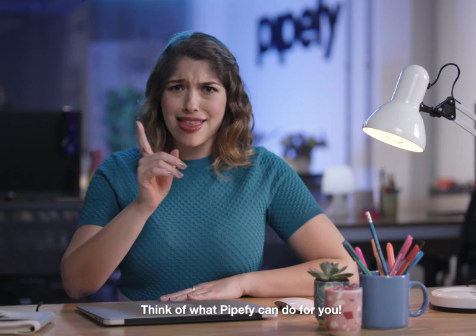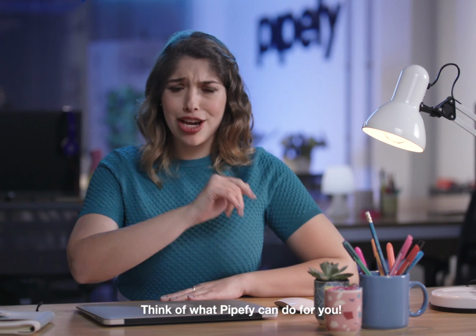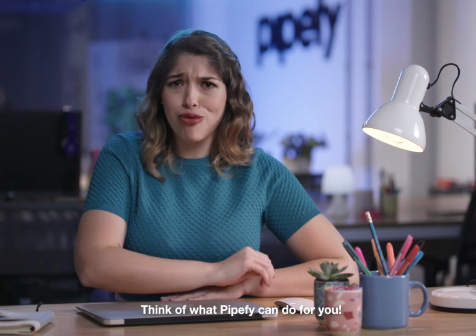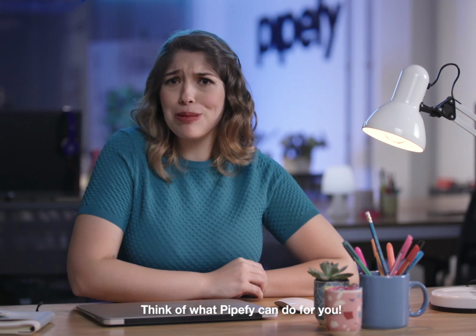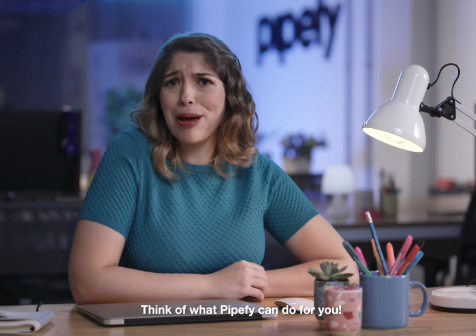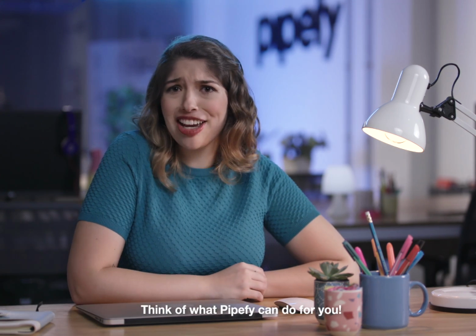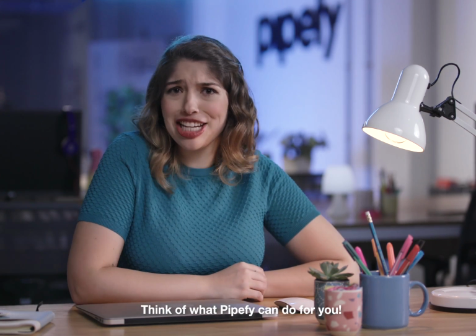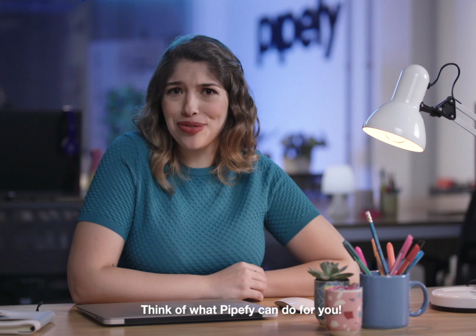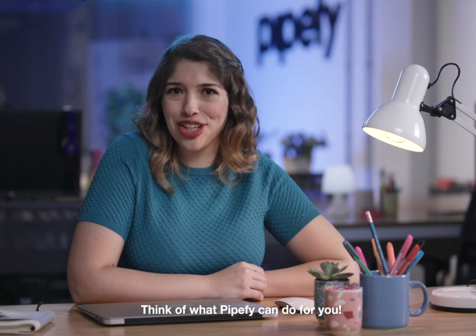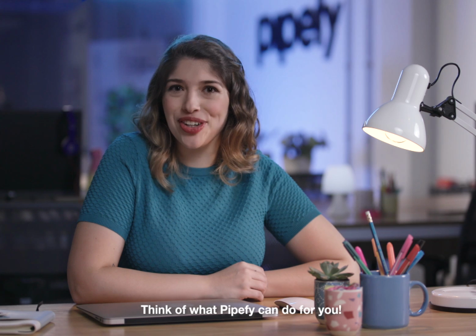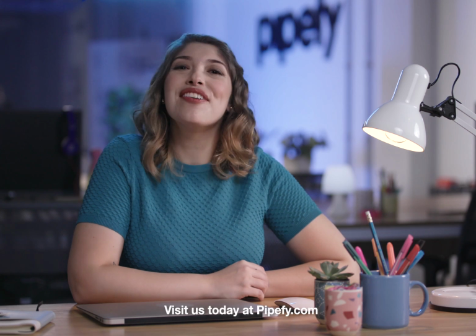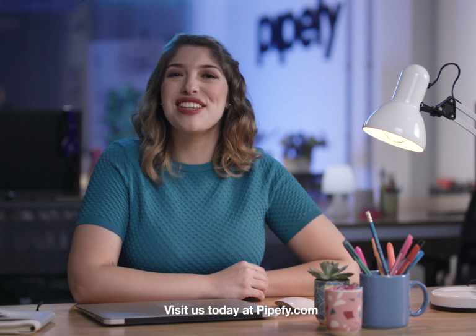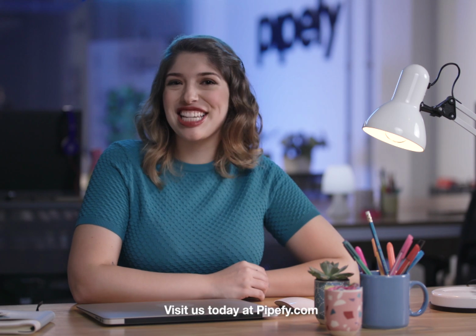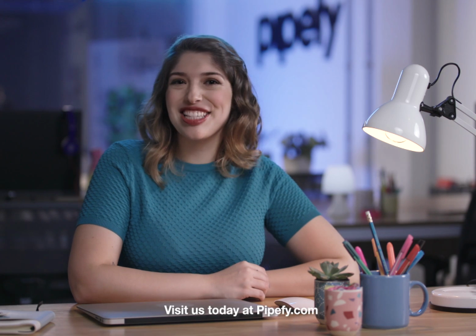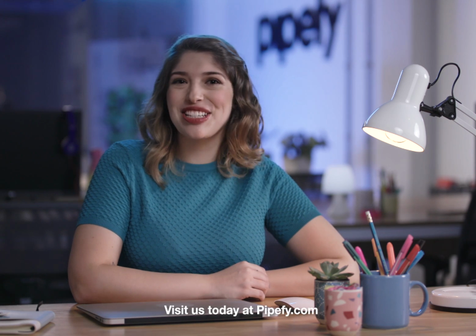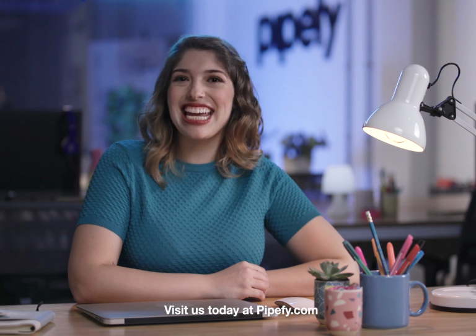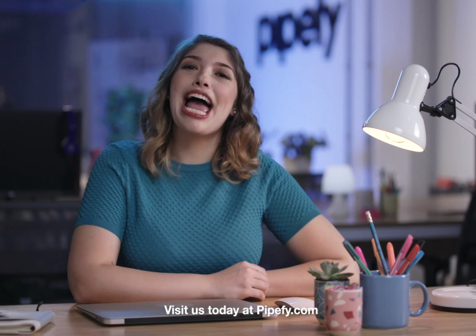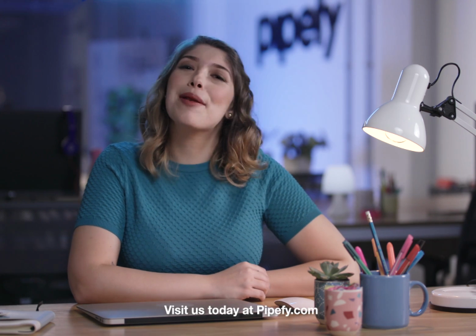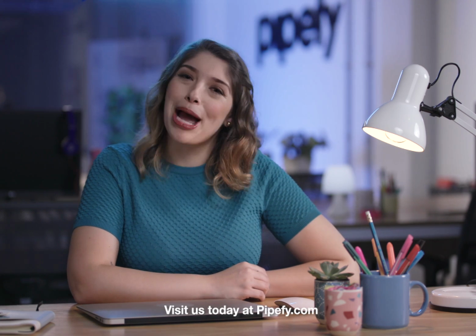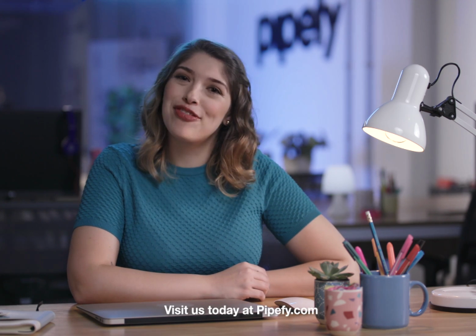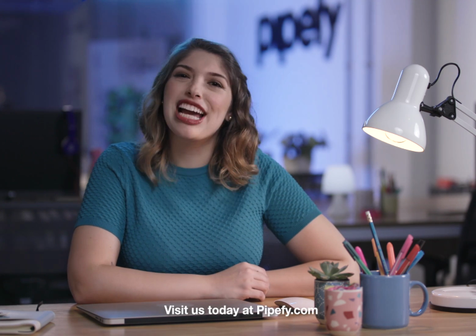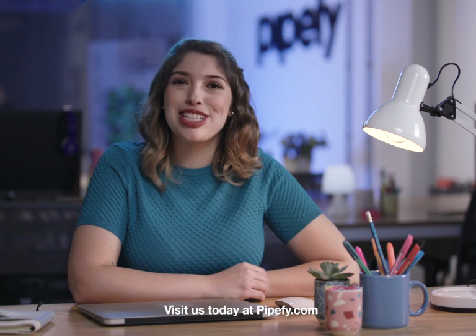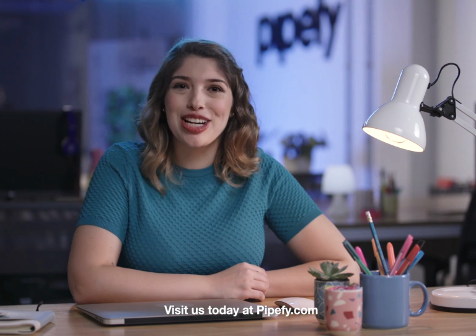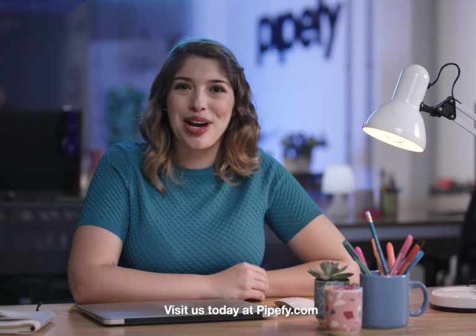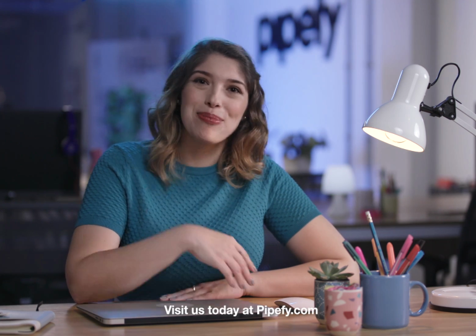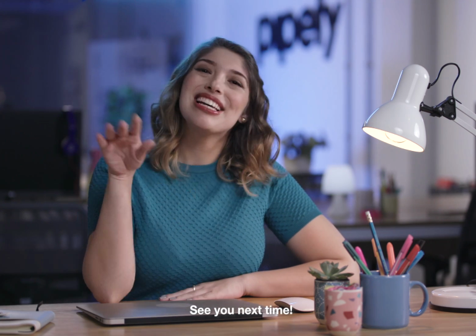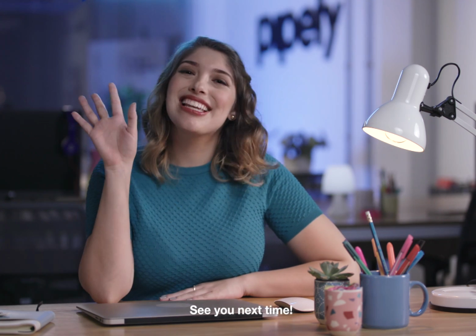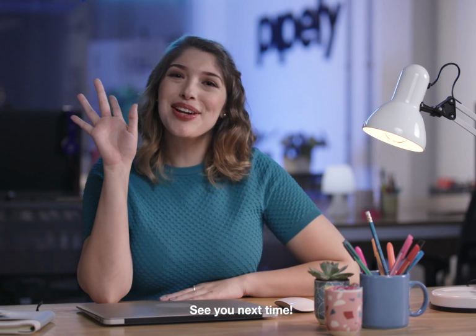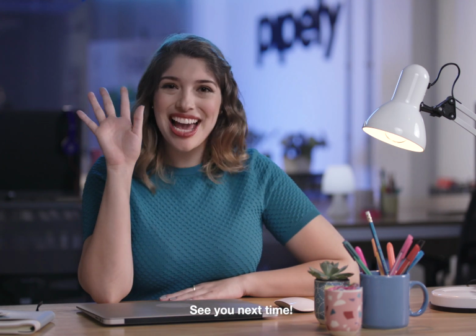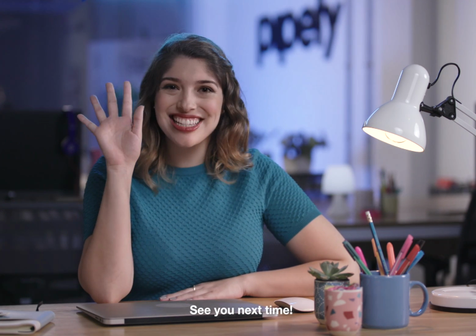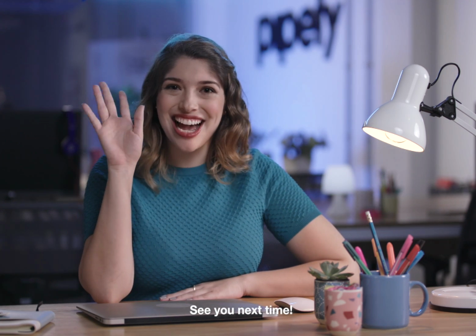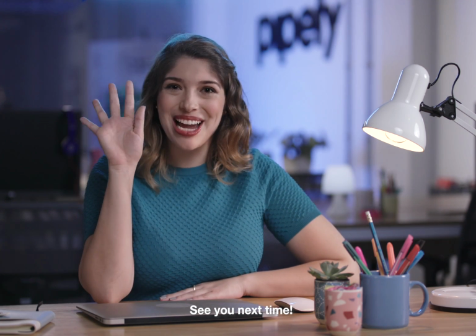Think of what Pipefy can do for you! Visit us today at Pipefy.com. See you next time!